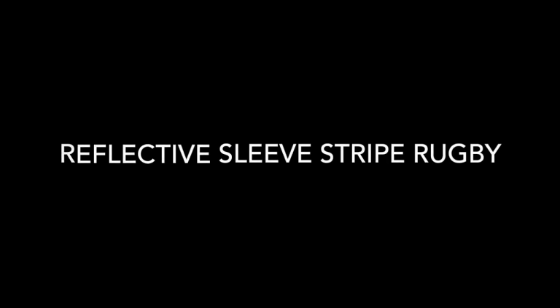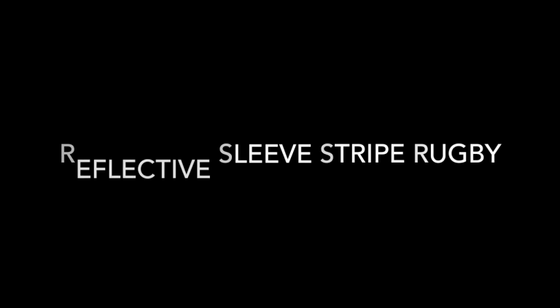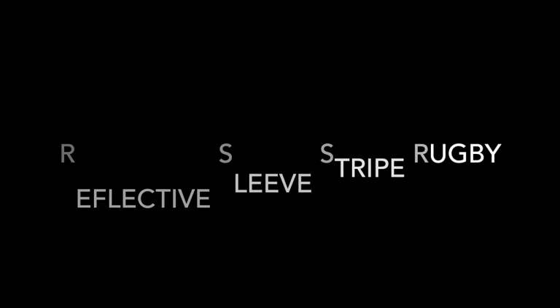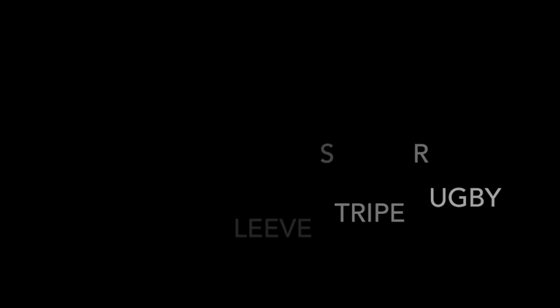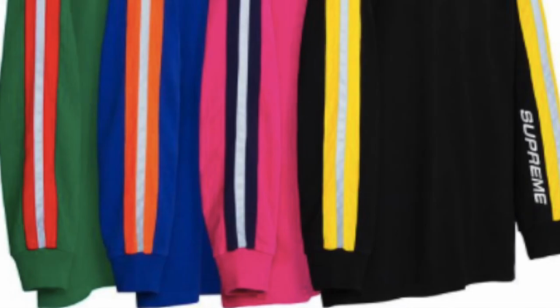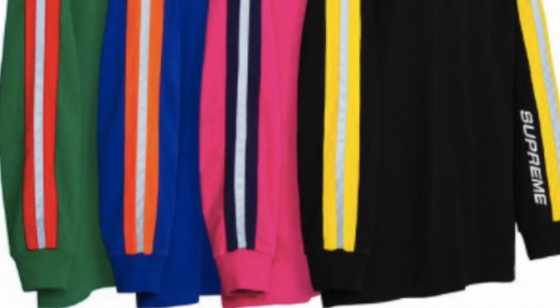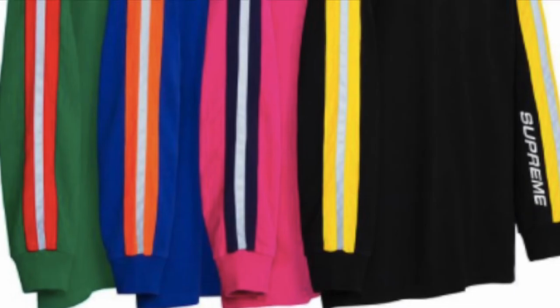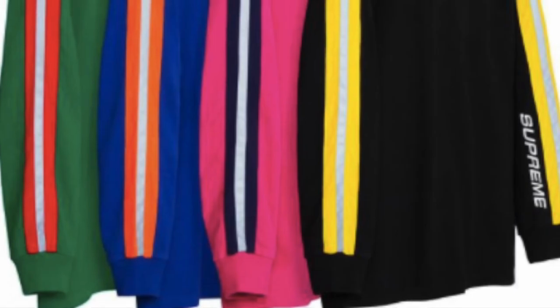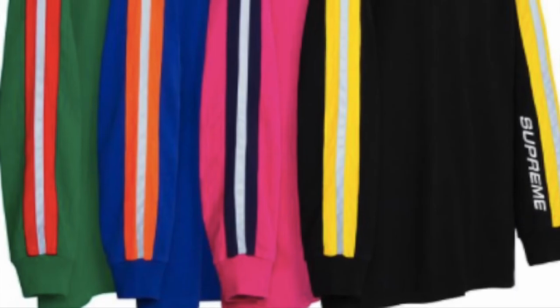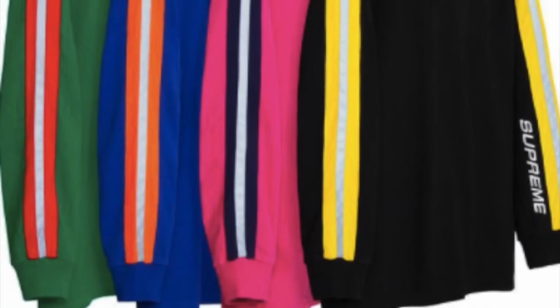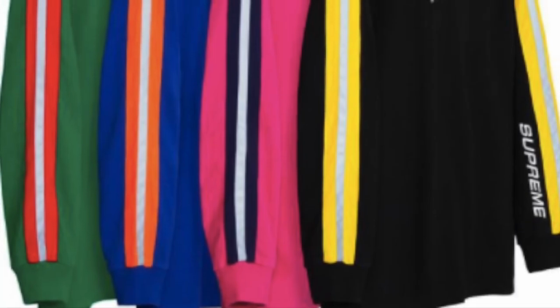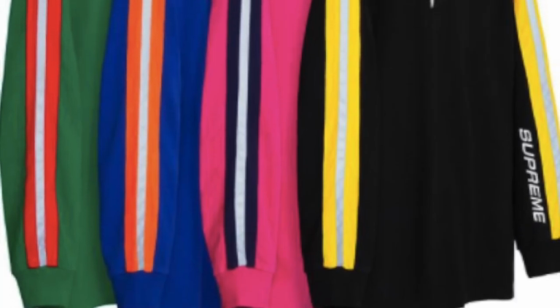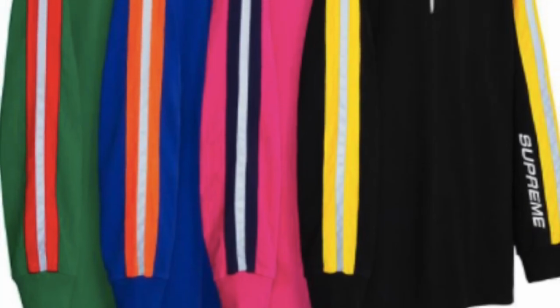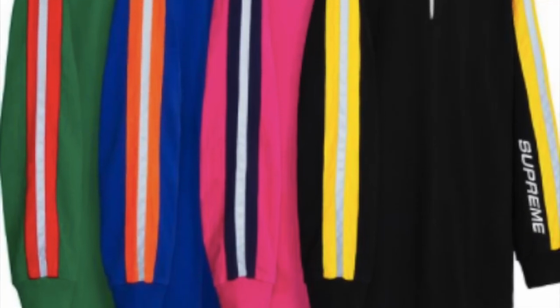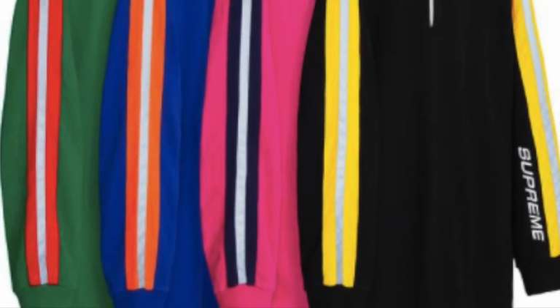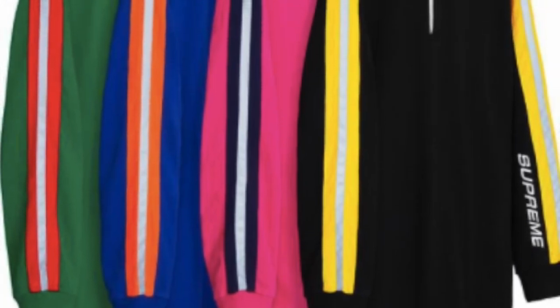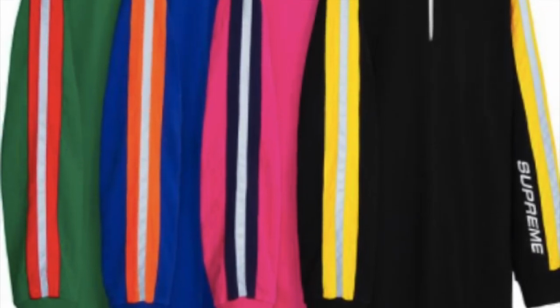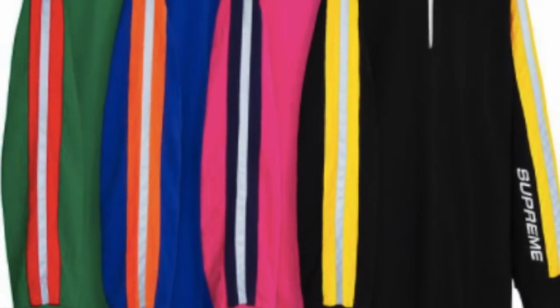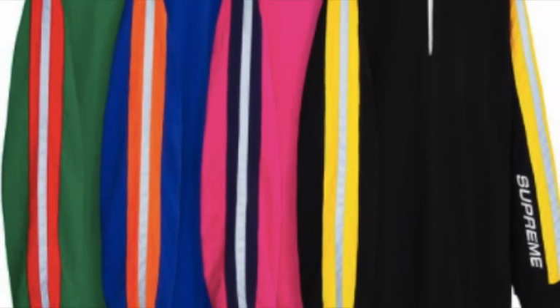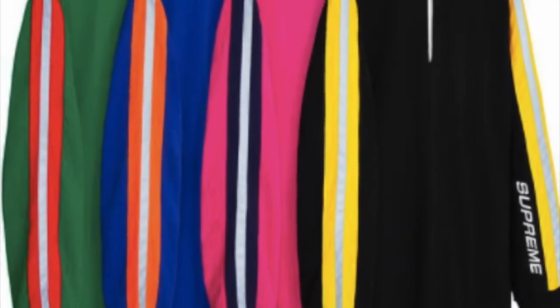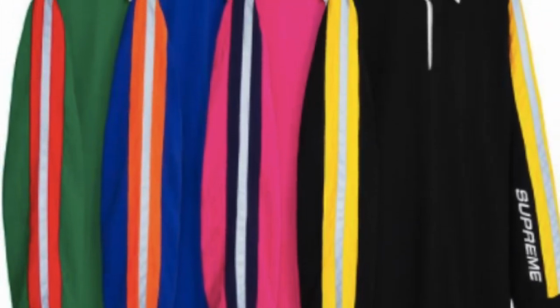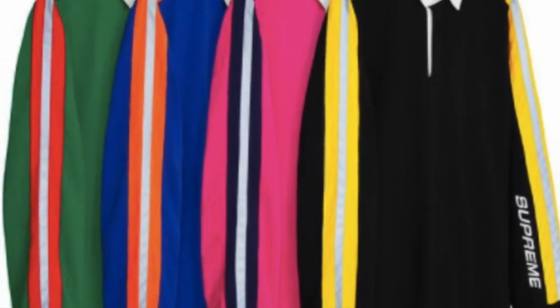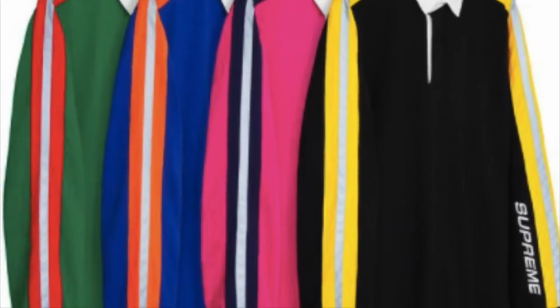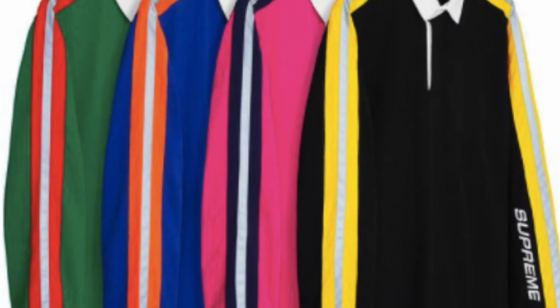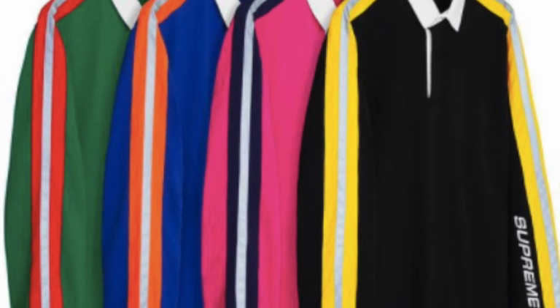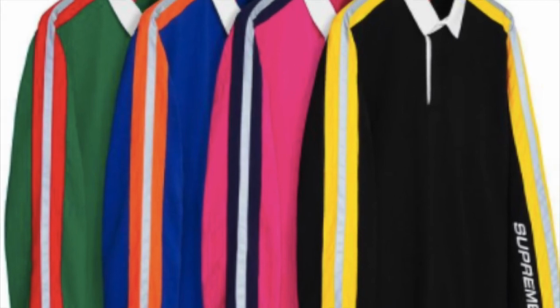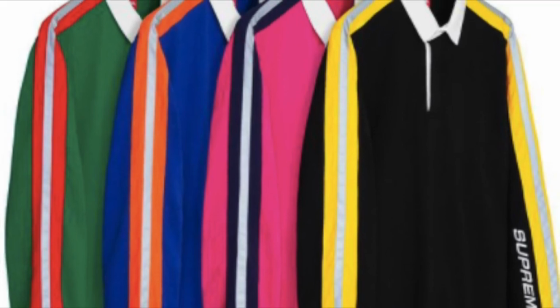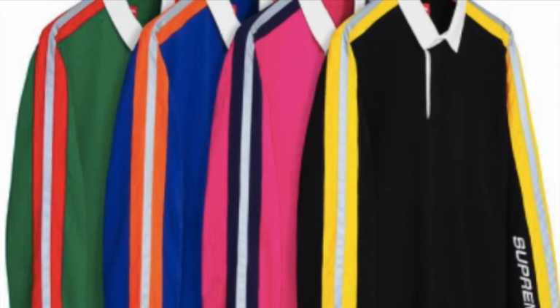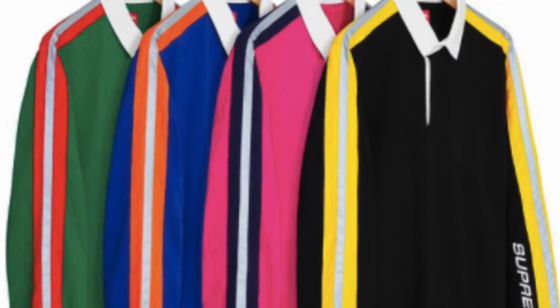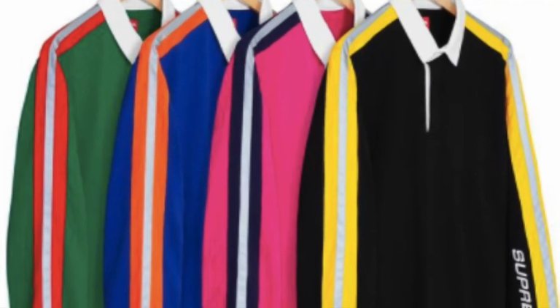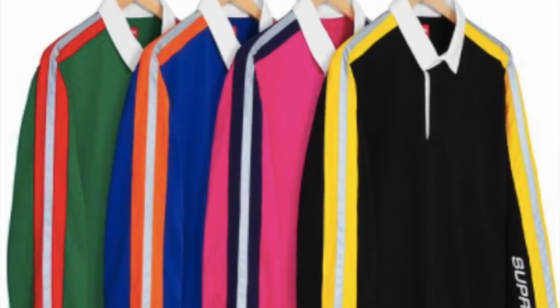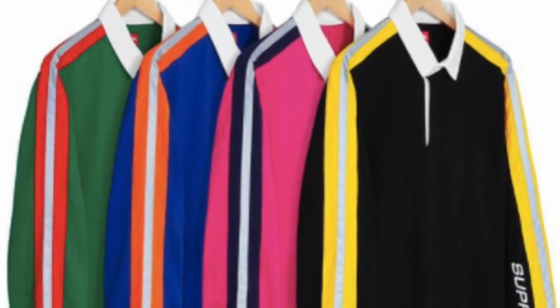You have the reflective sleeve stripe rugby — all cotton with 3M reflective — for $148.